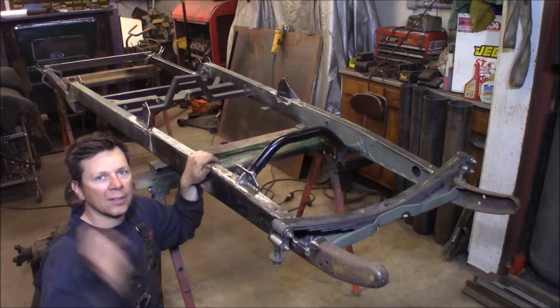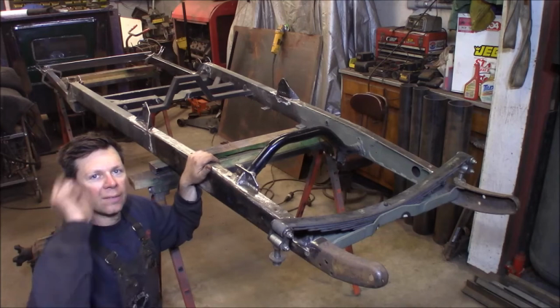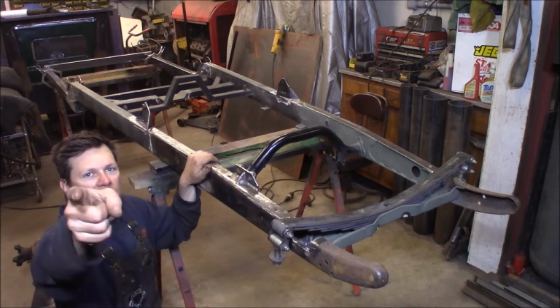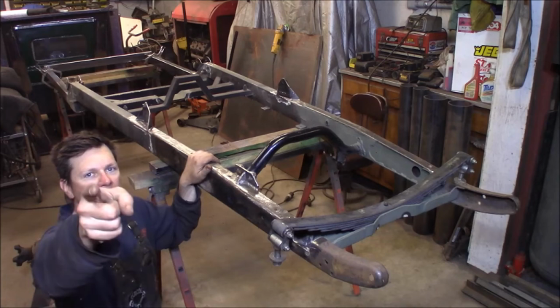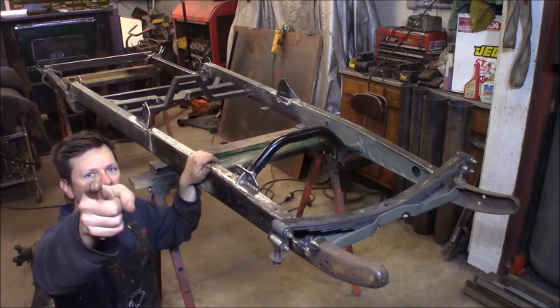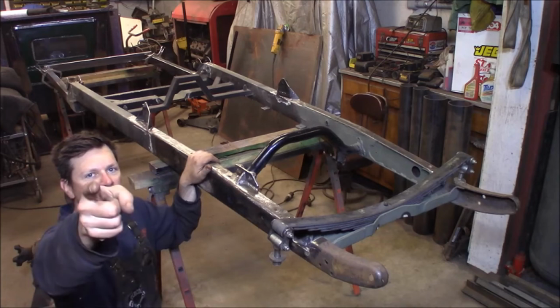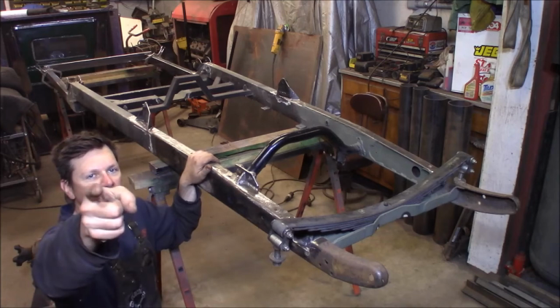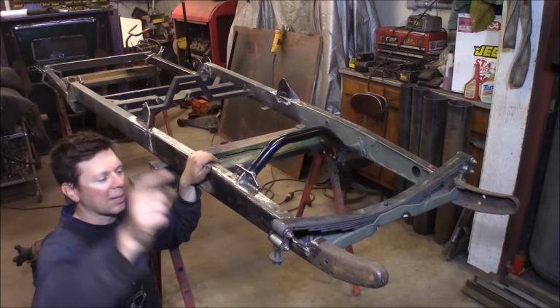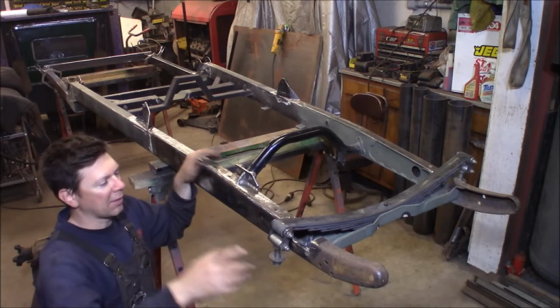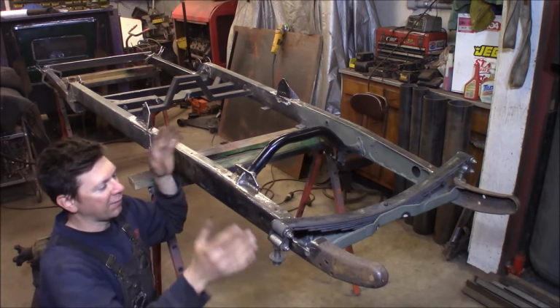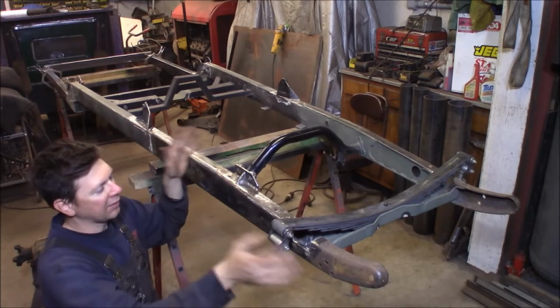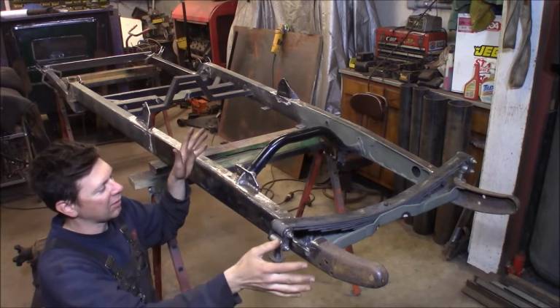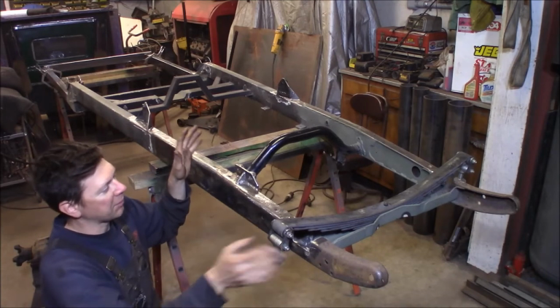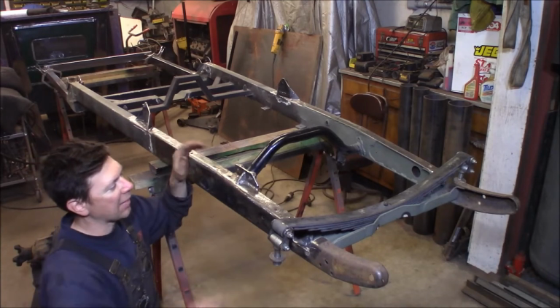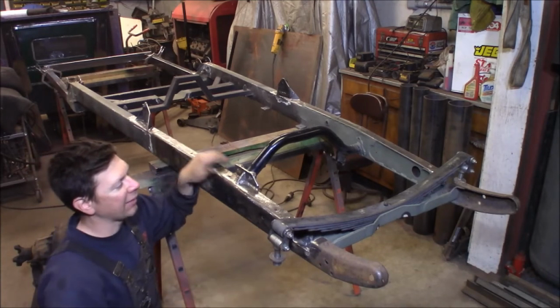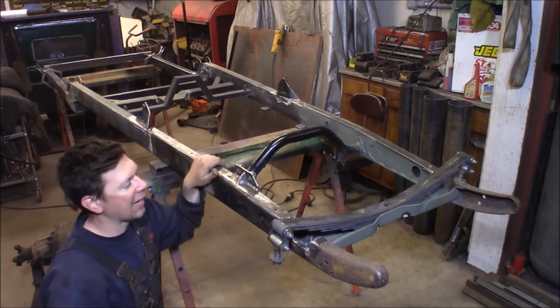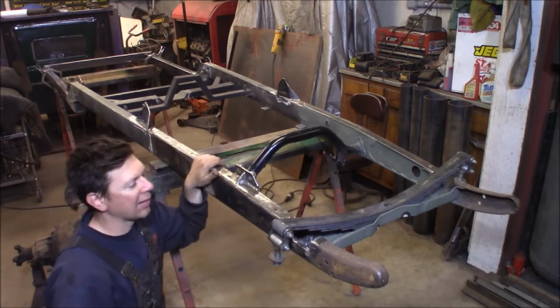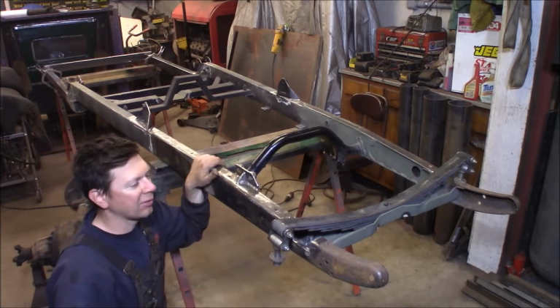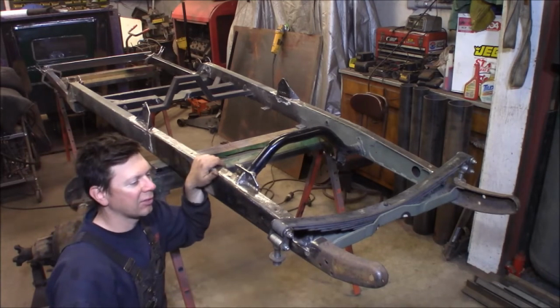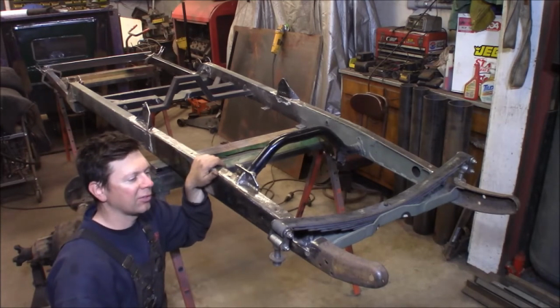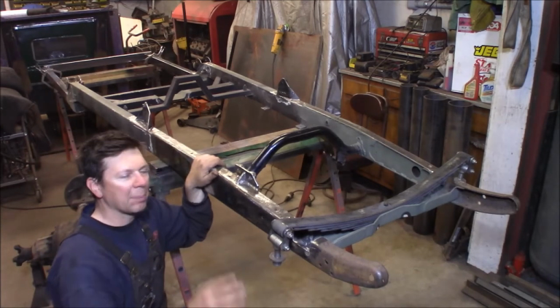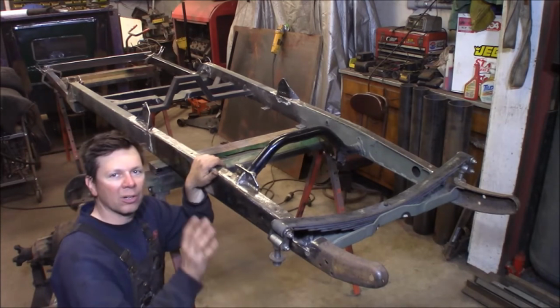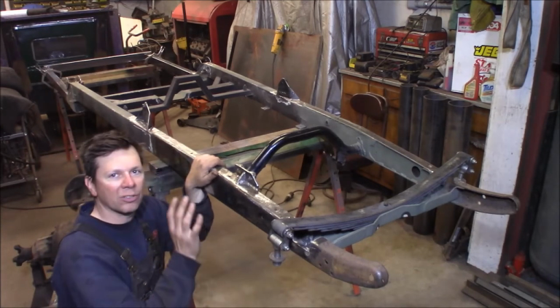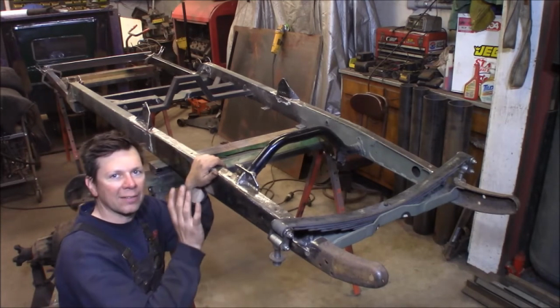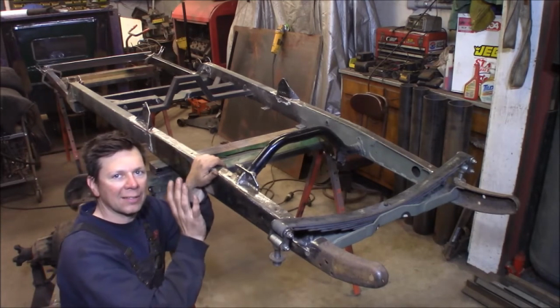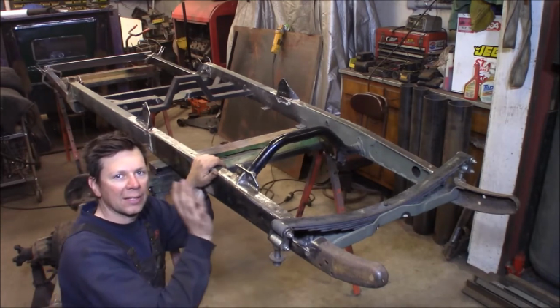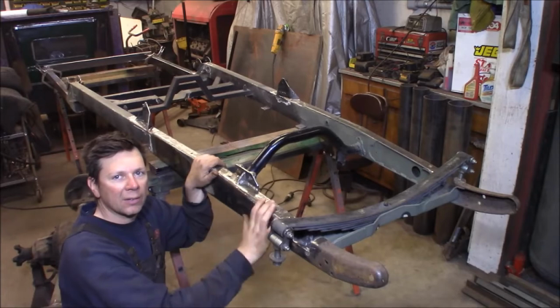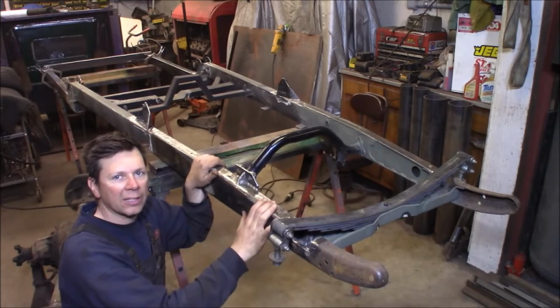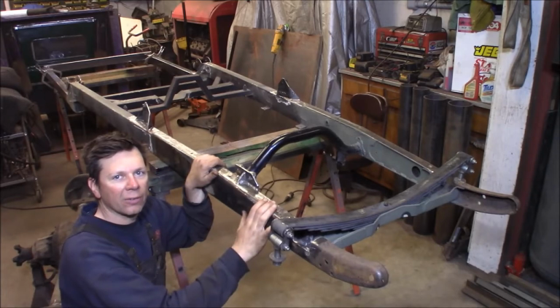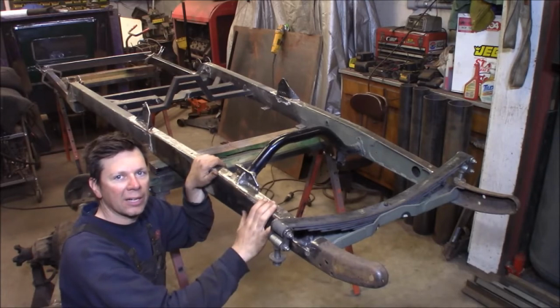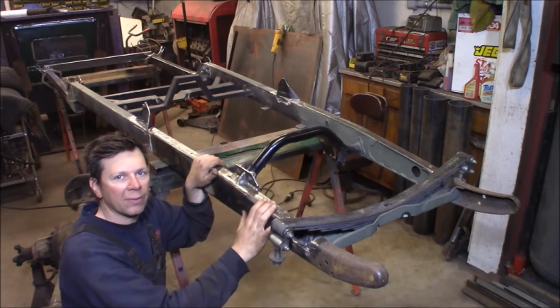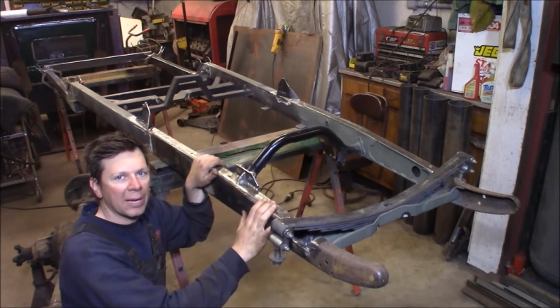This time at the Quick Speed Shop, I'm finishing up the Model A Hot Rod Shop Truck Chassis. We're going to get it ready for paint.